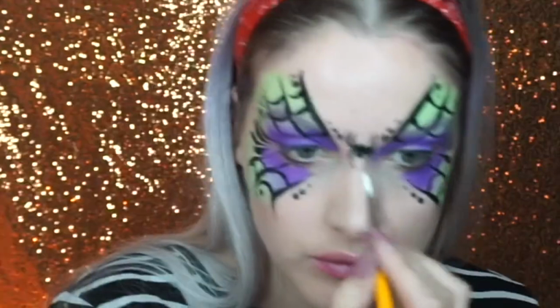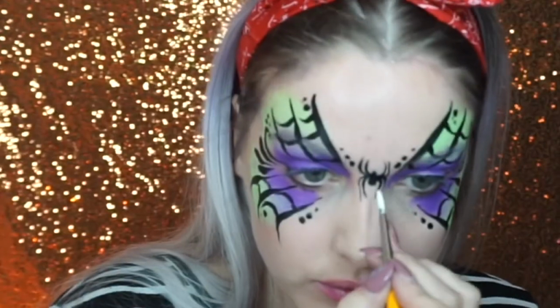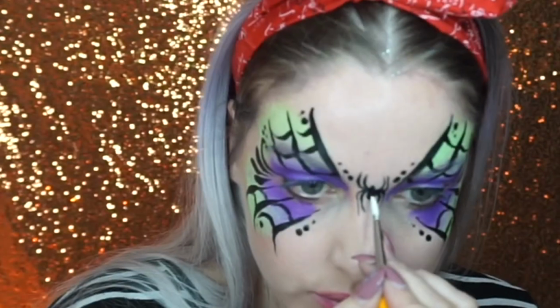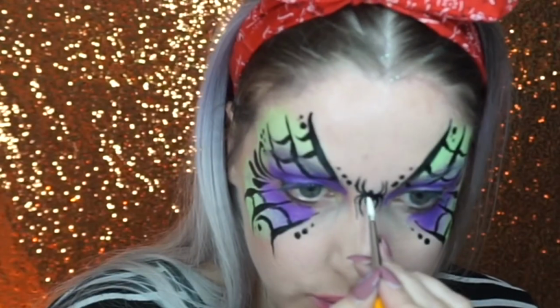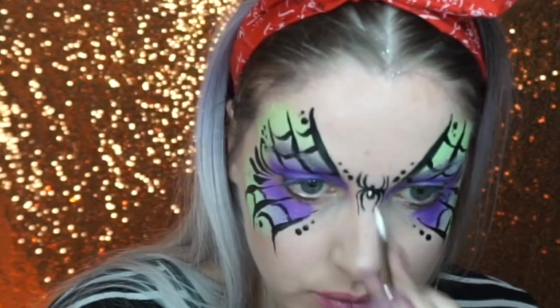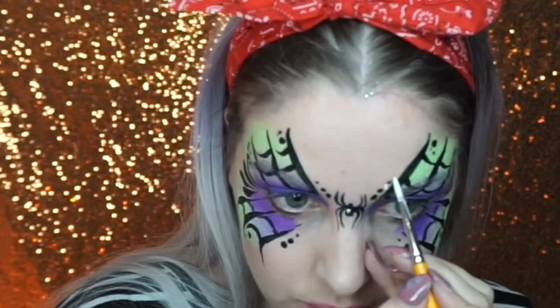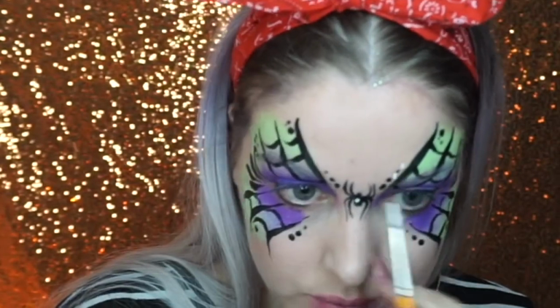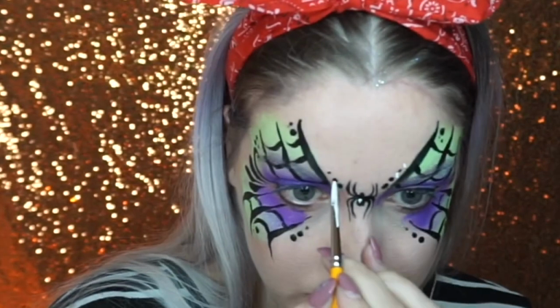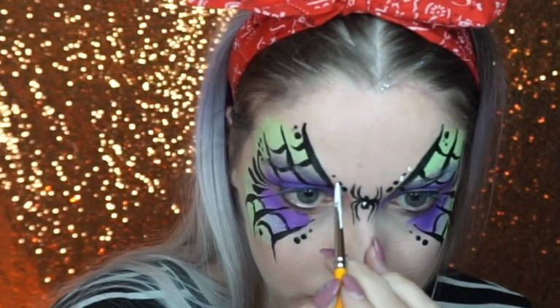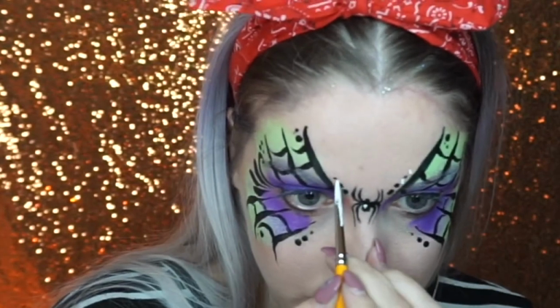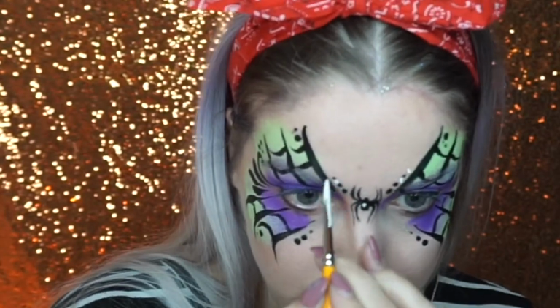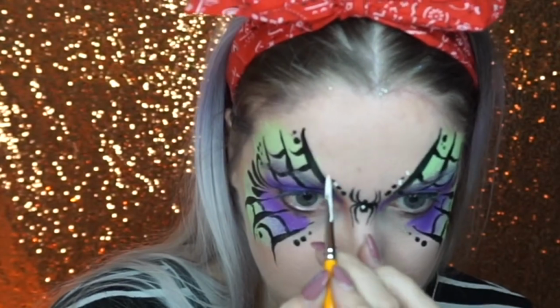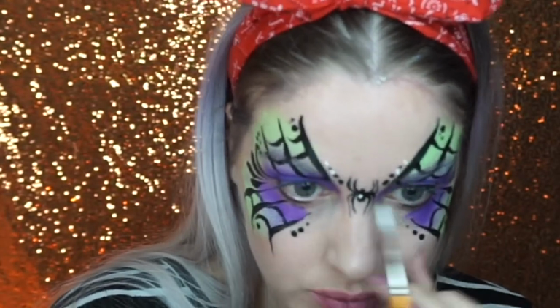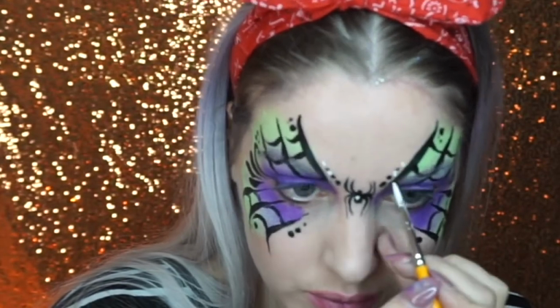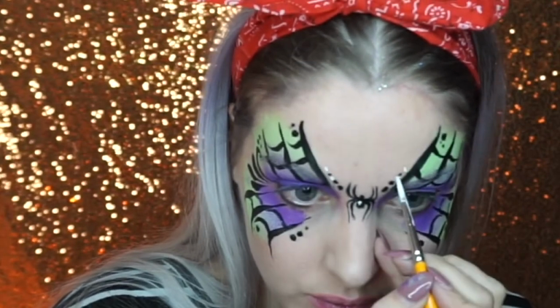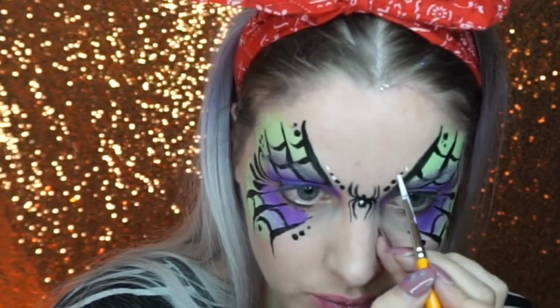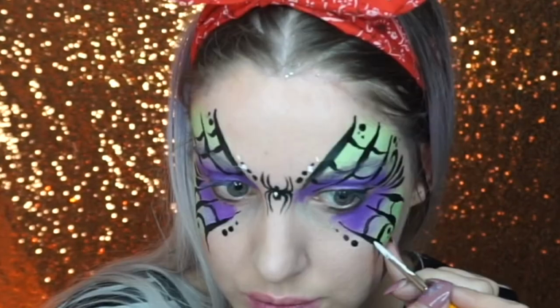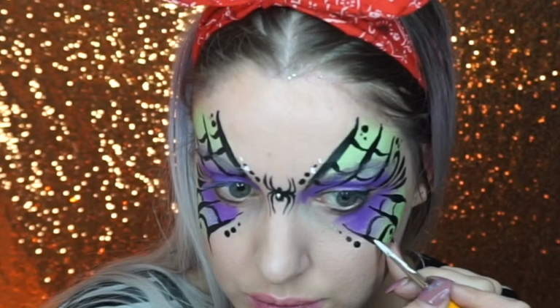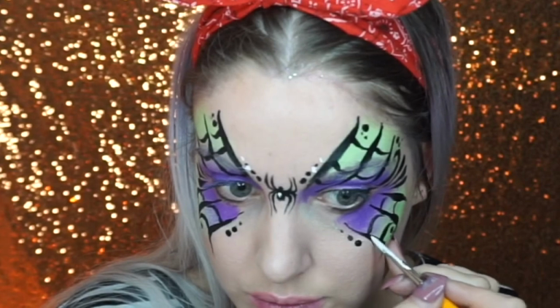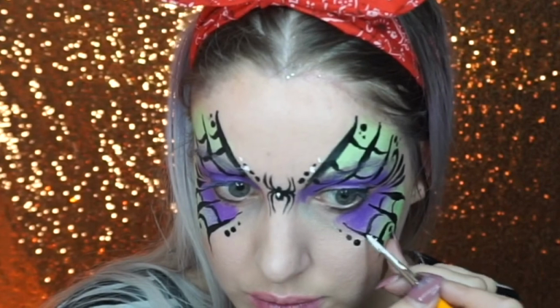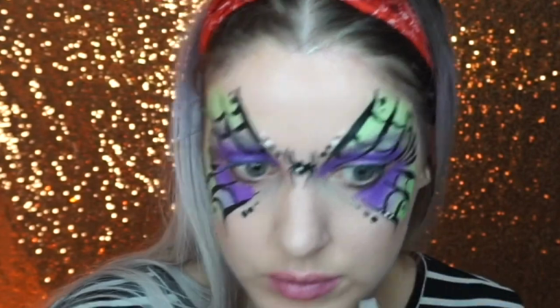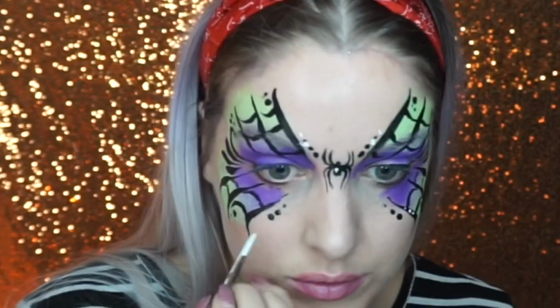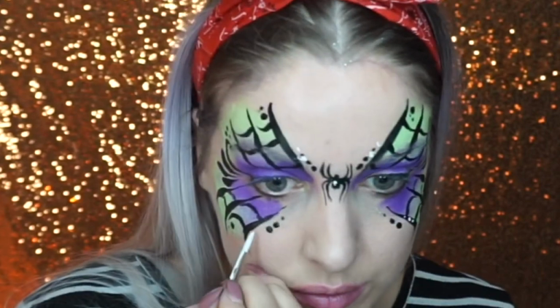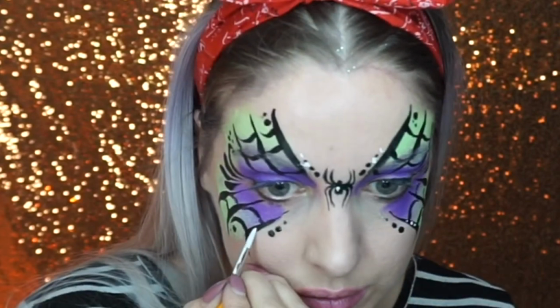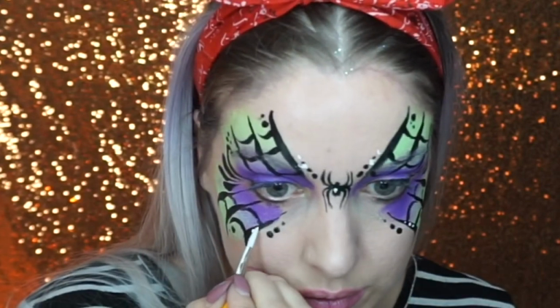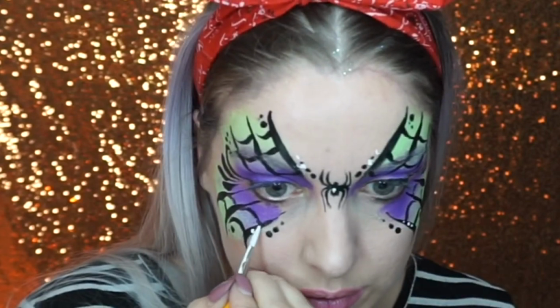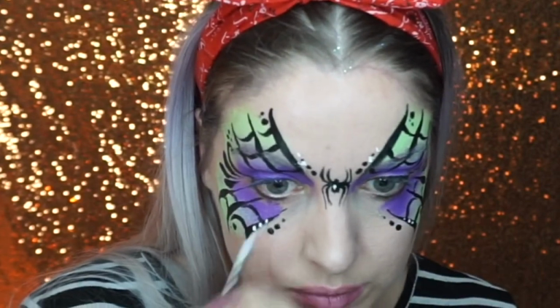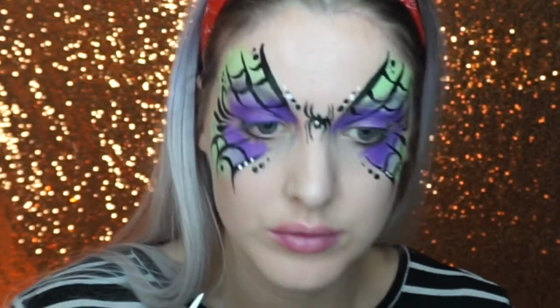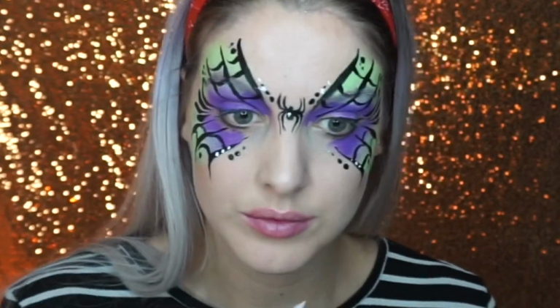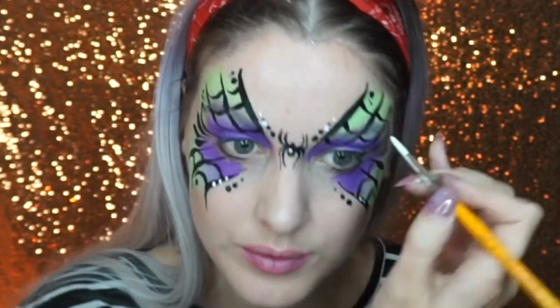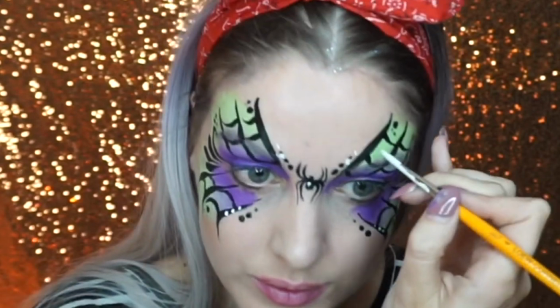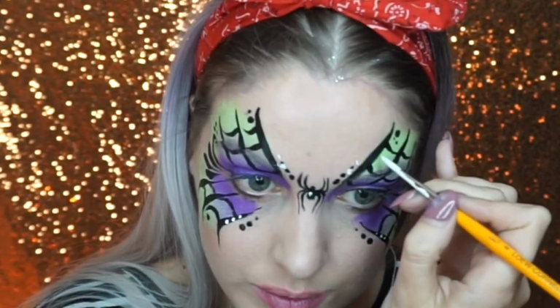I went into a white face paint, highlighted the spider's body, then went around and added some white dots.